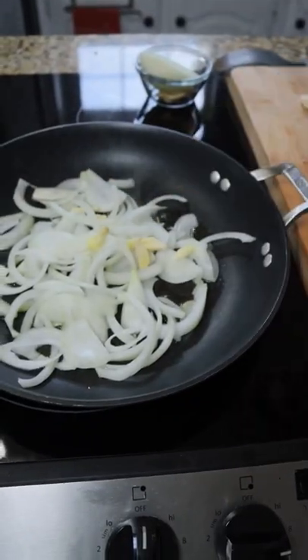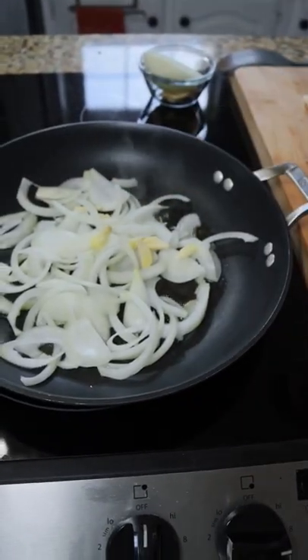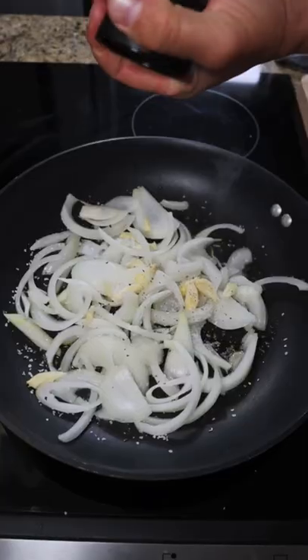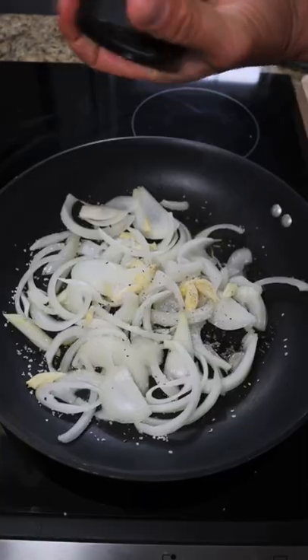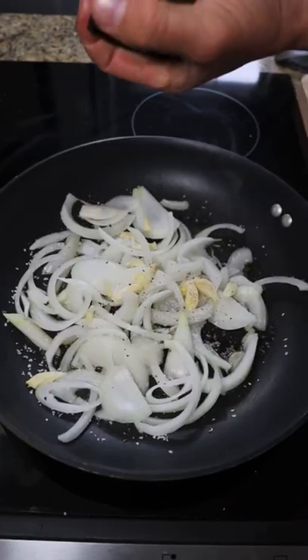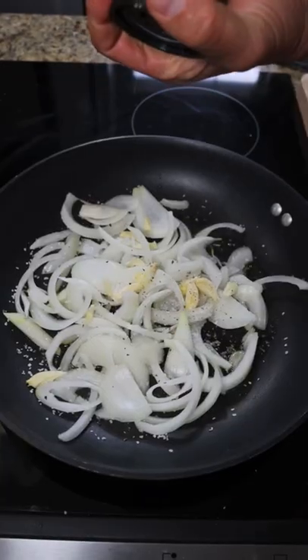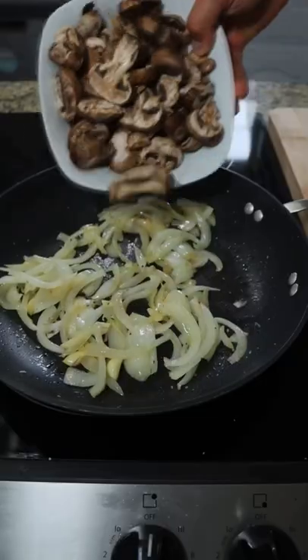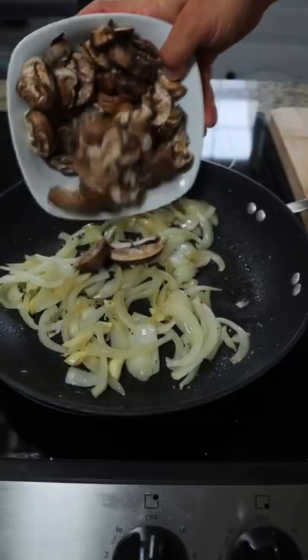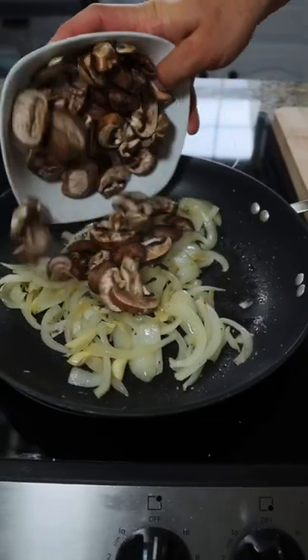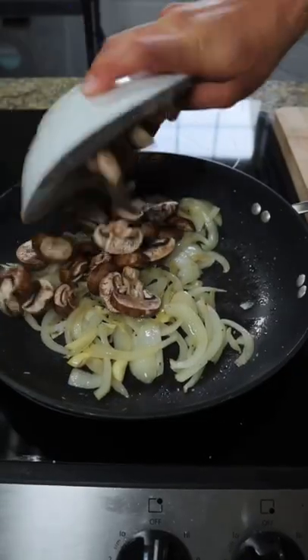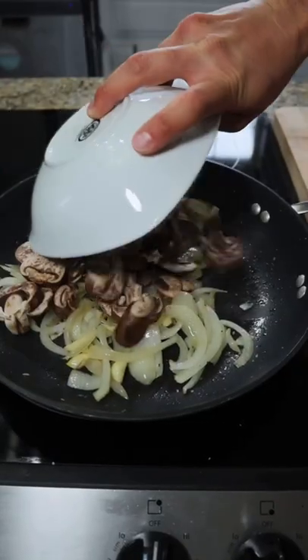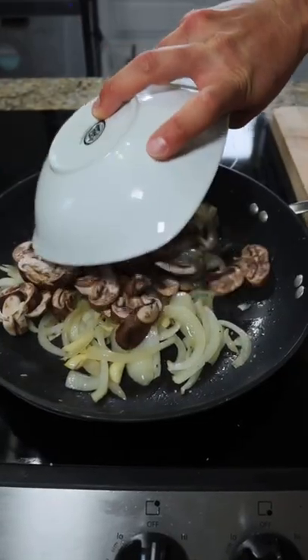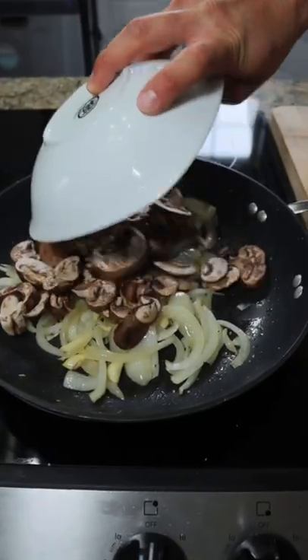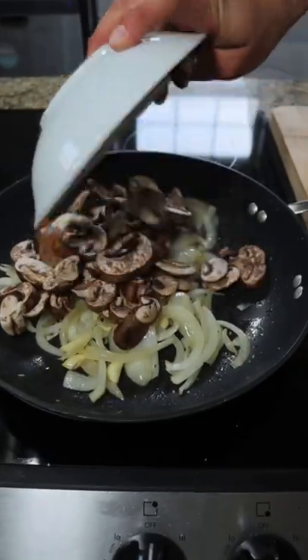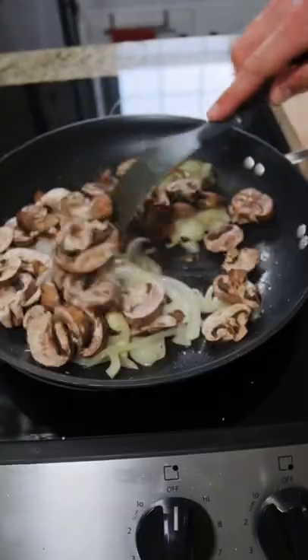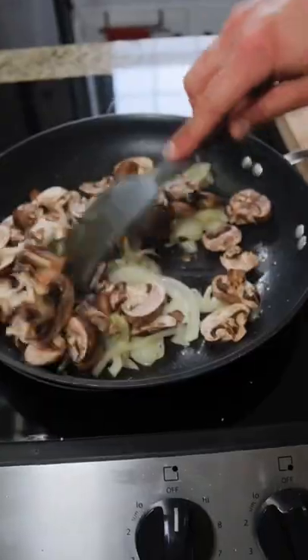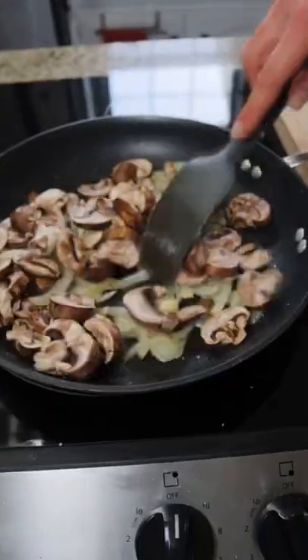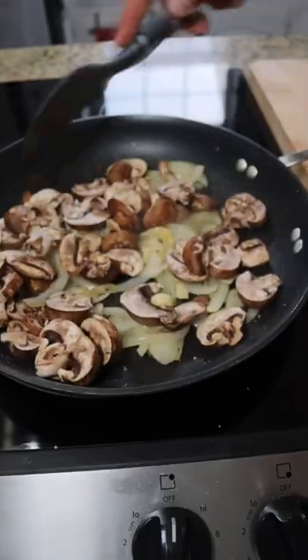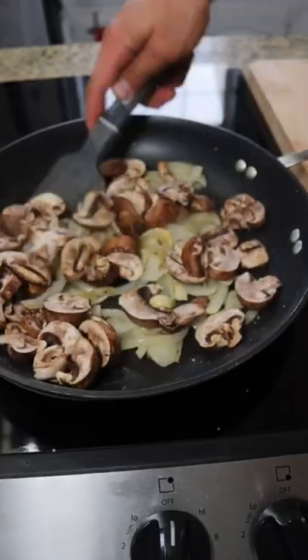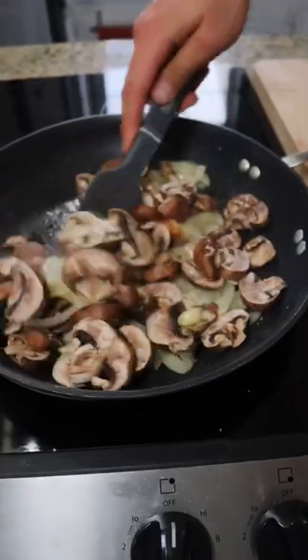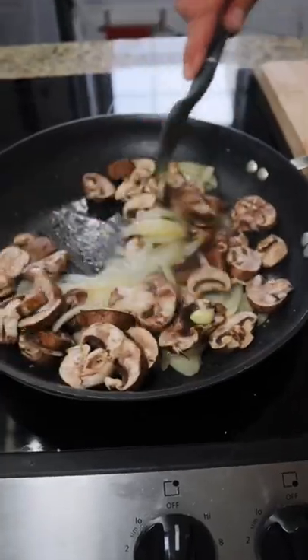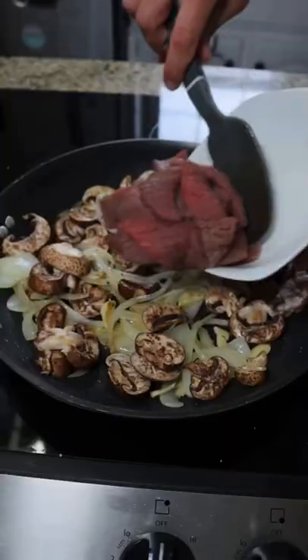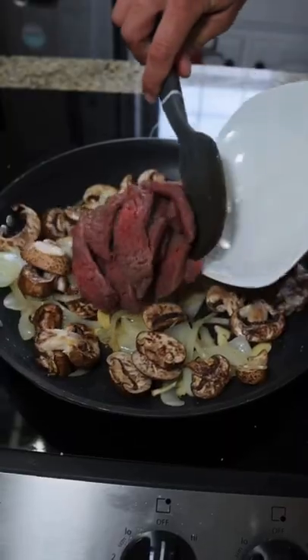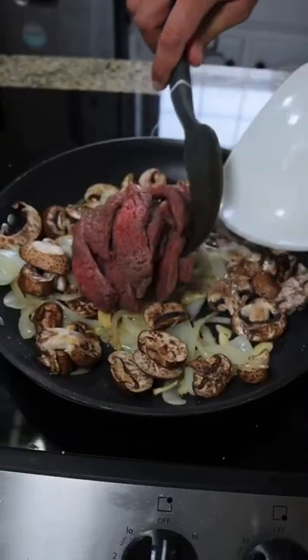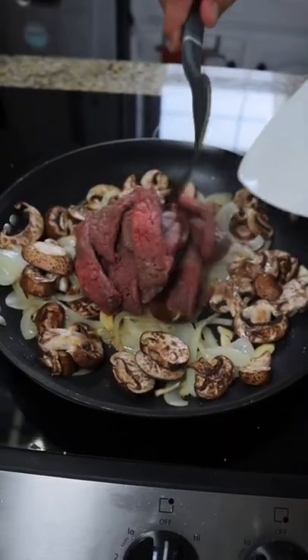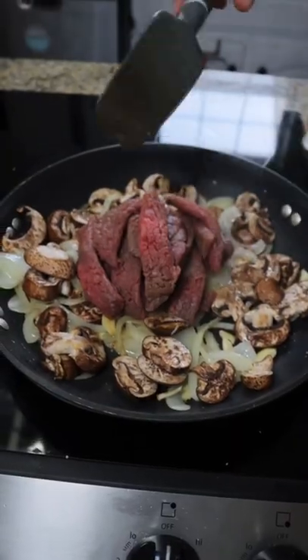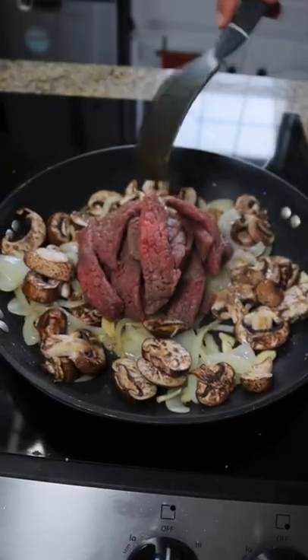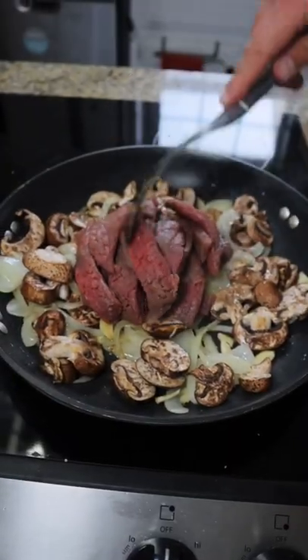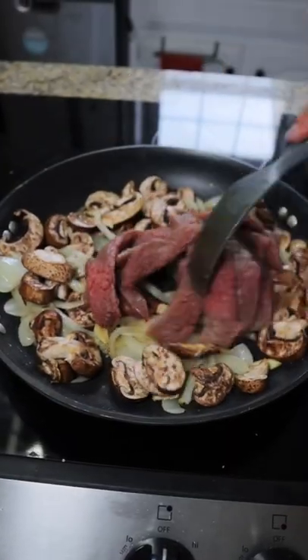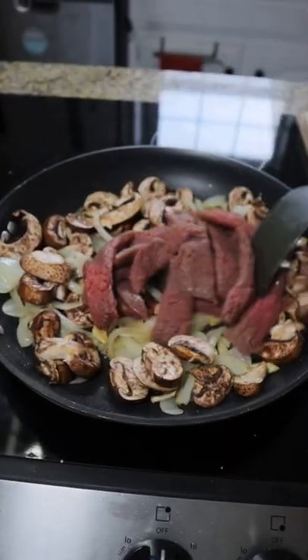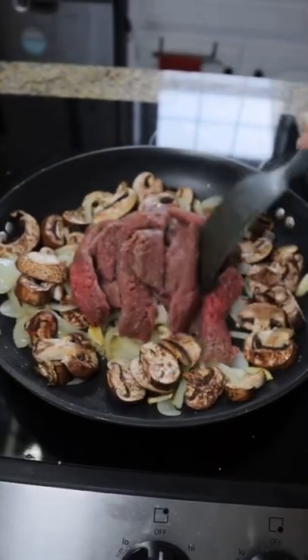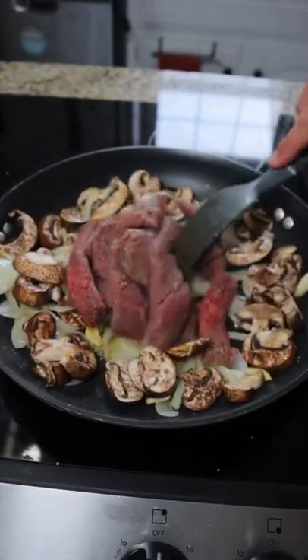Mince up some garlic and toss it into the onions to cook down, then add some mushrooms. Once everything's nice and happy, go ahead and add your steak.